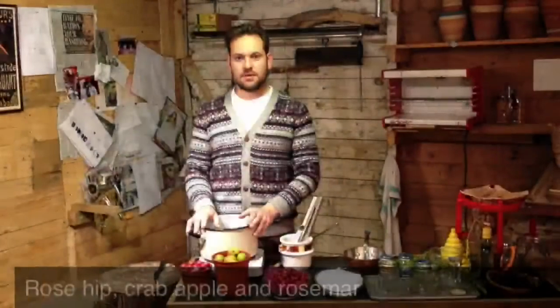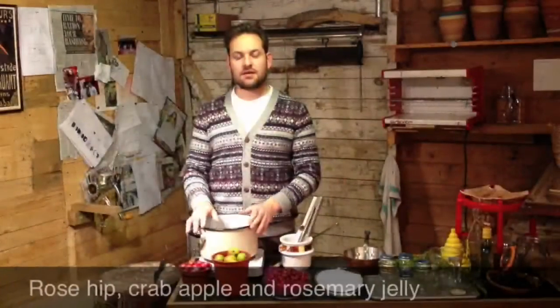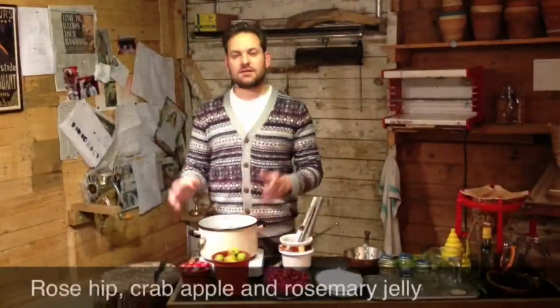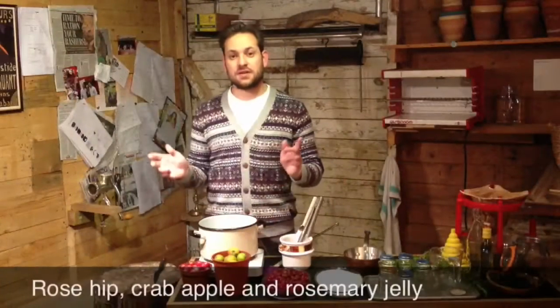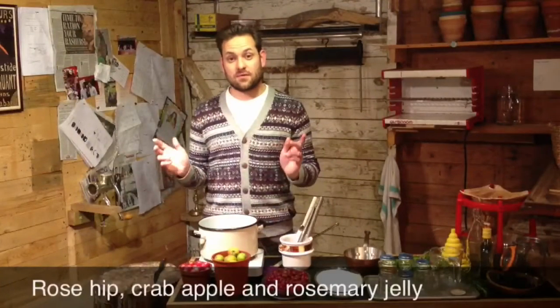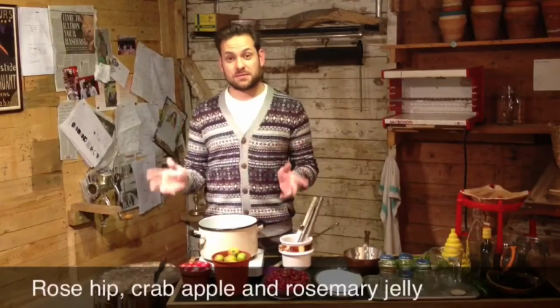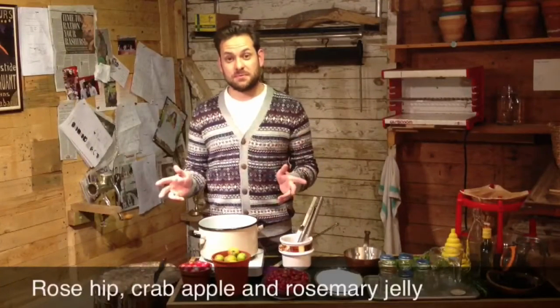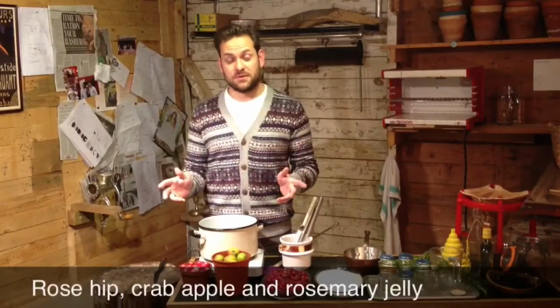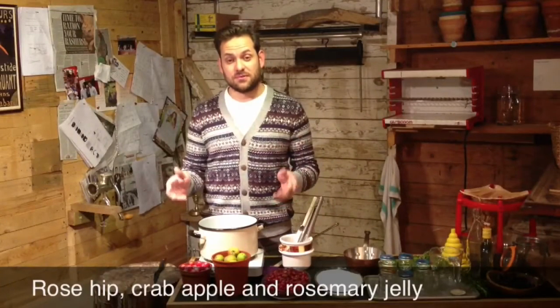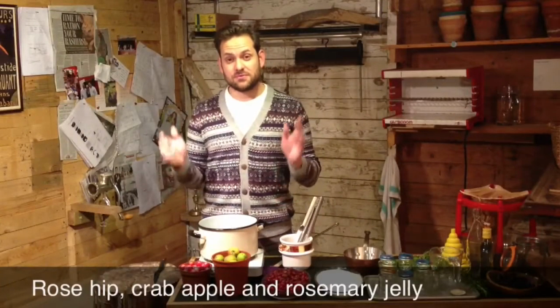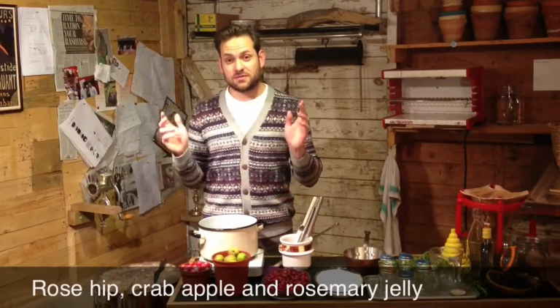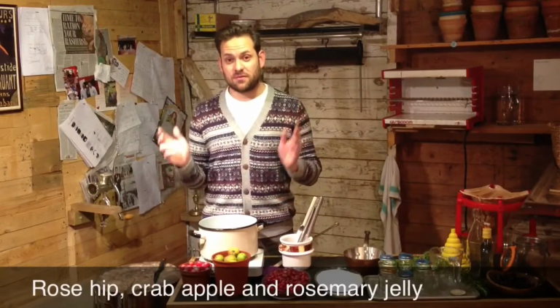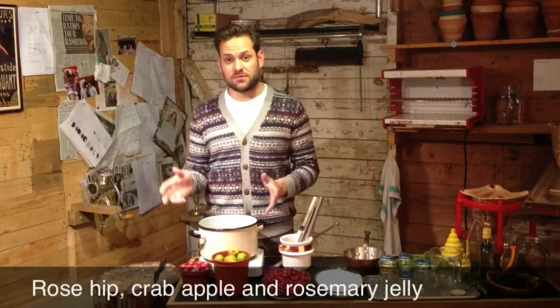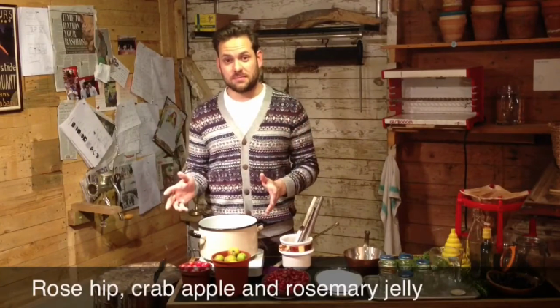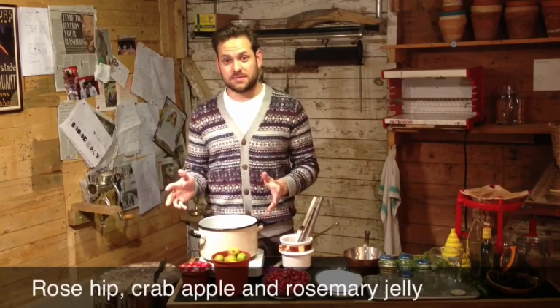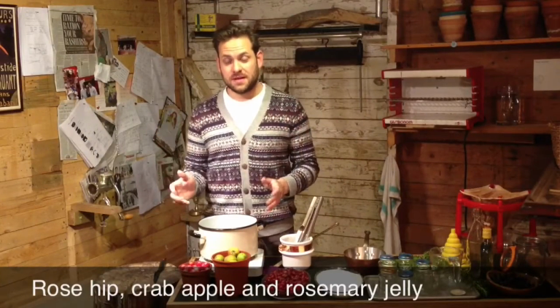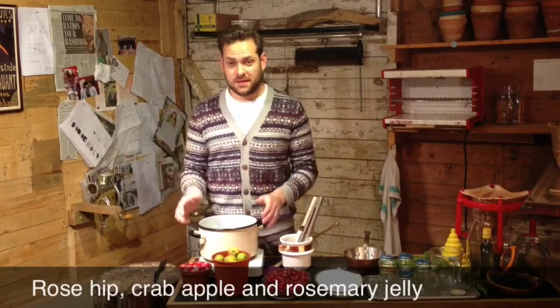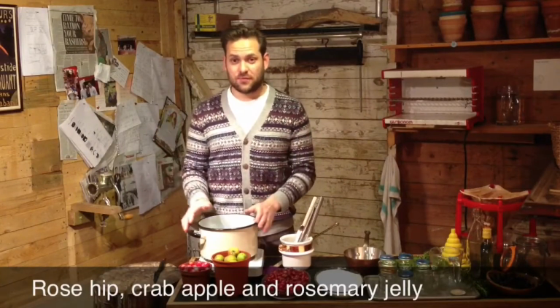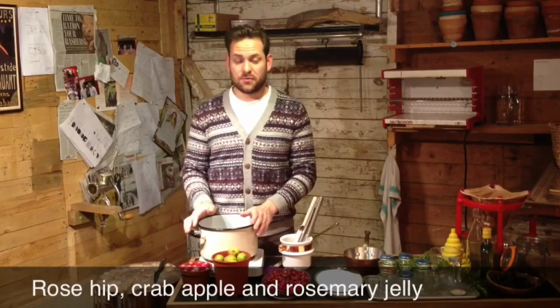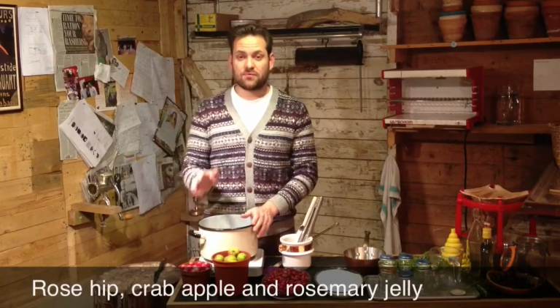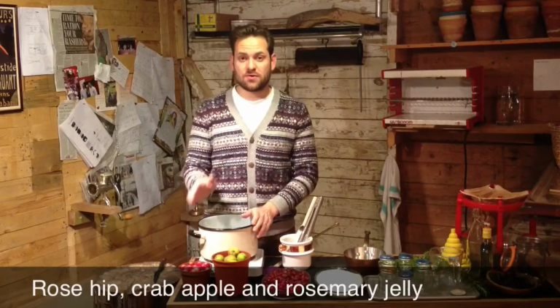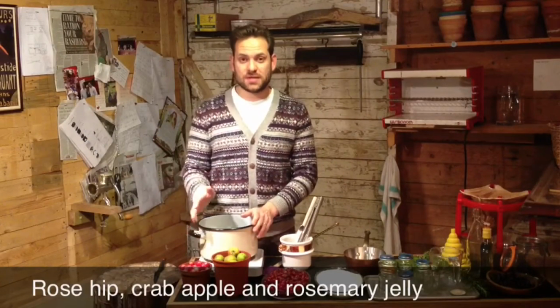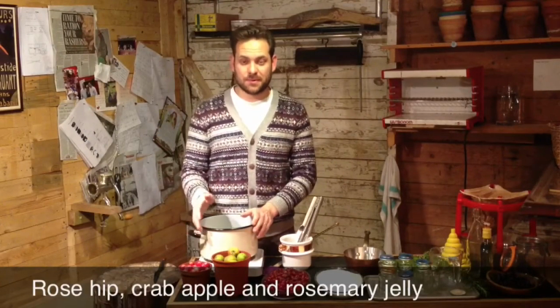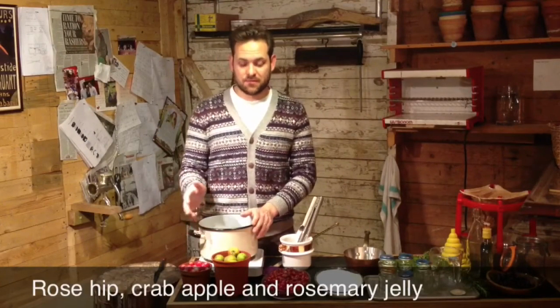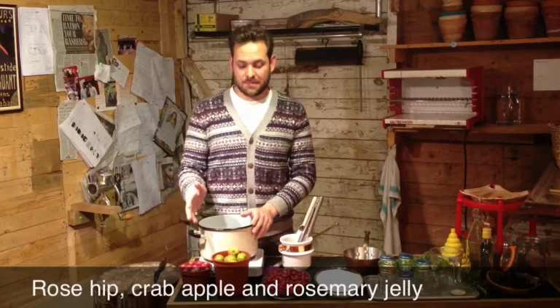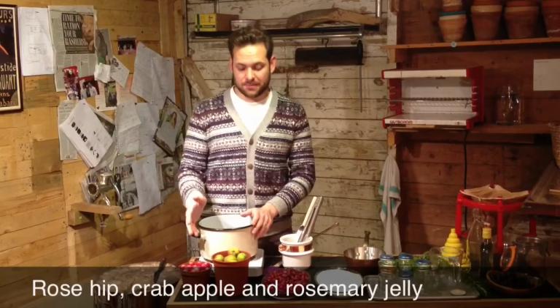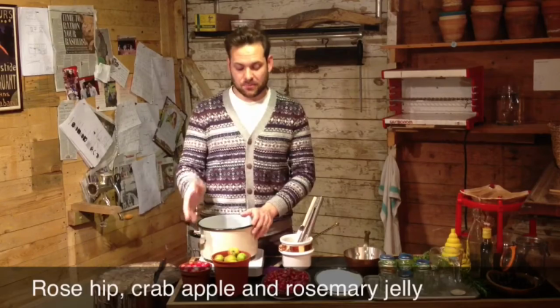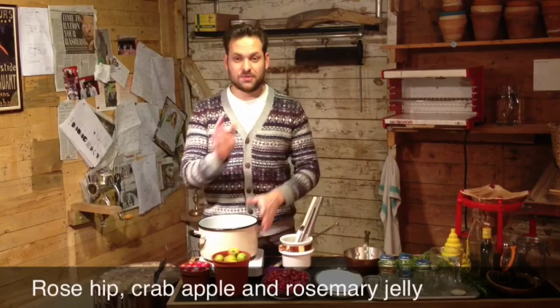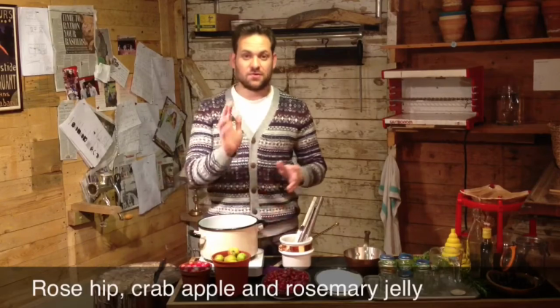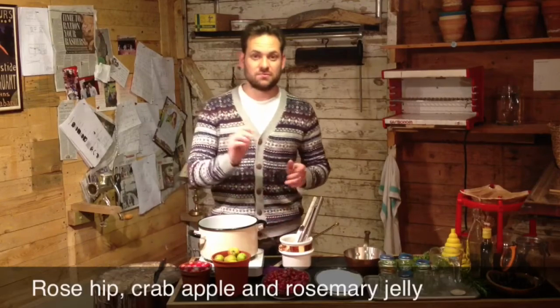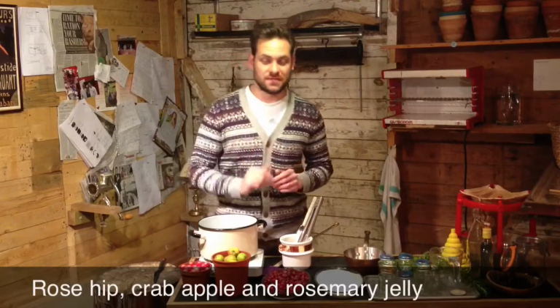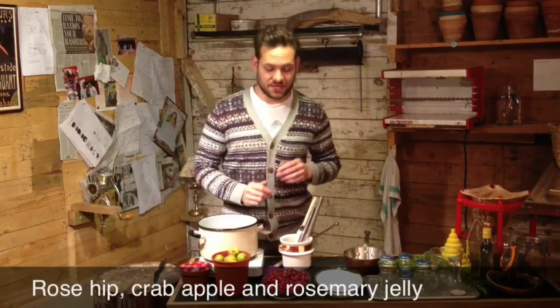I'd like to share a recipe with you using rose hips in the form of a rose hip, crab apple and rosemary jelly.